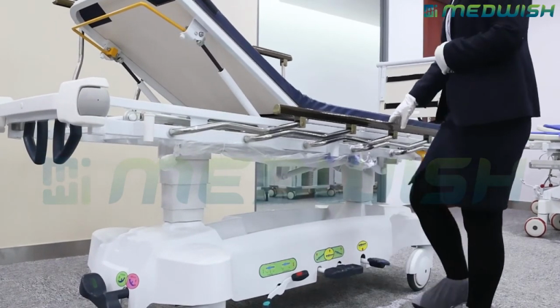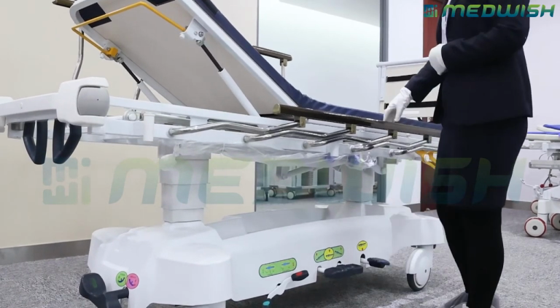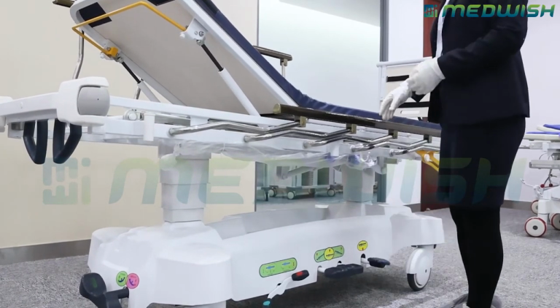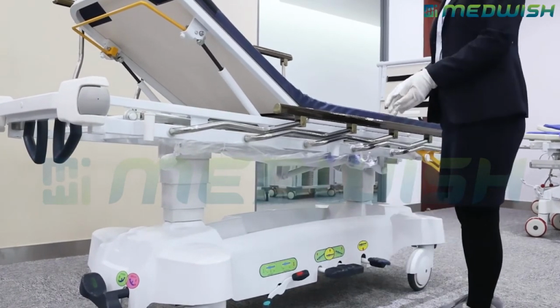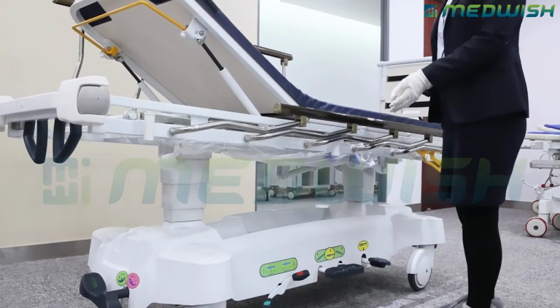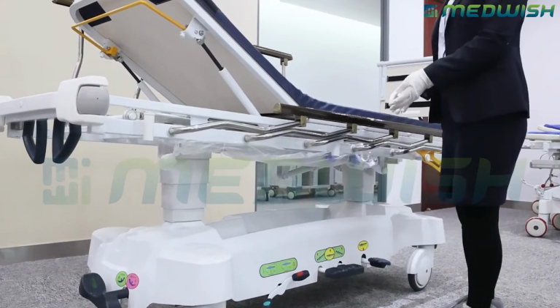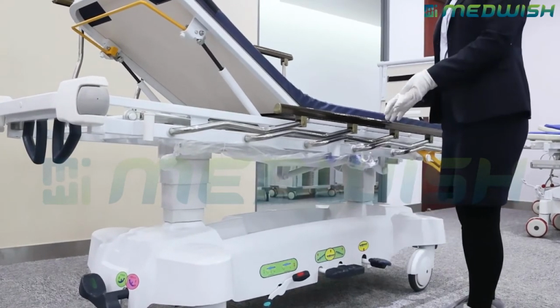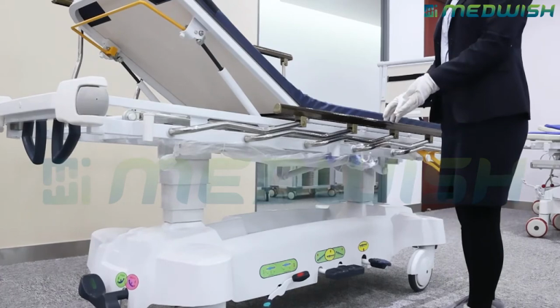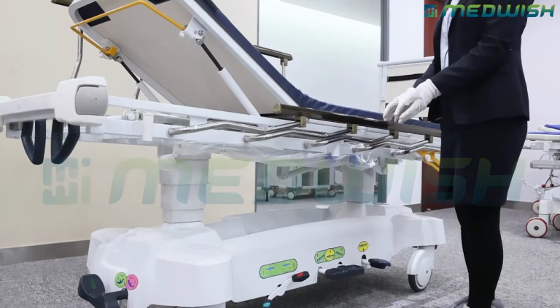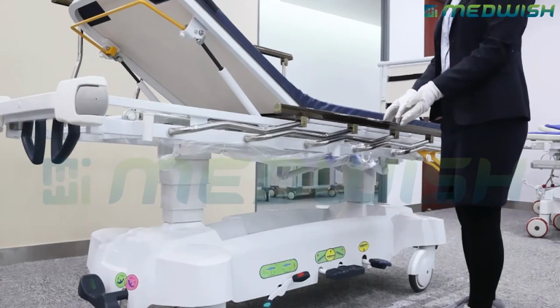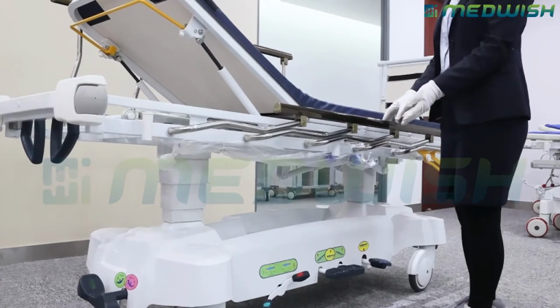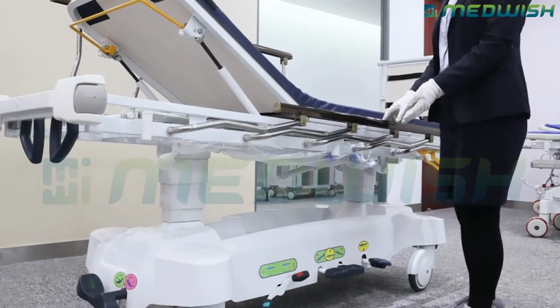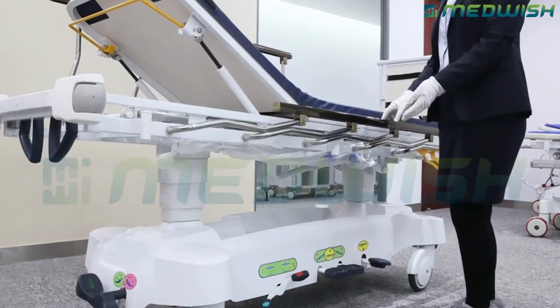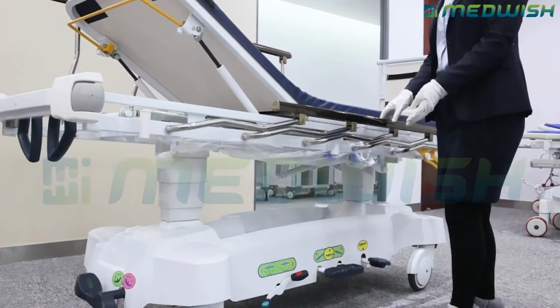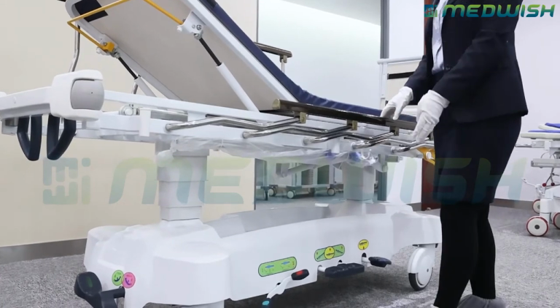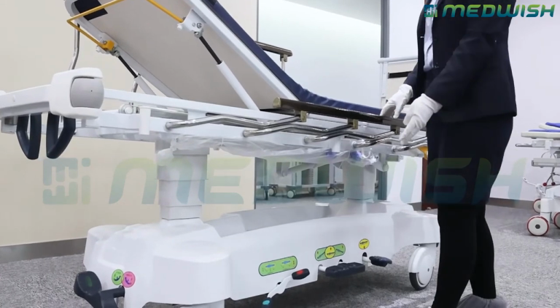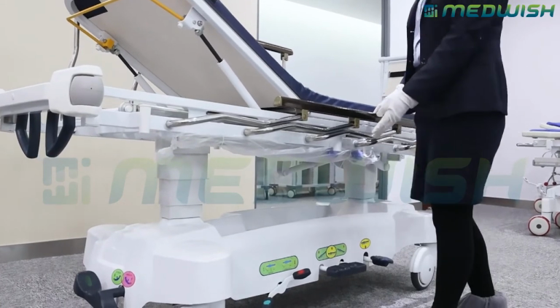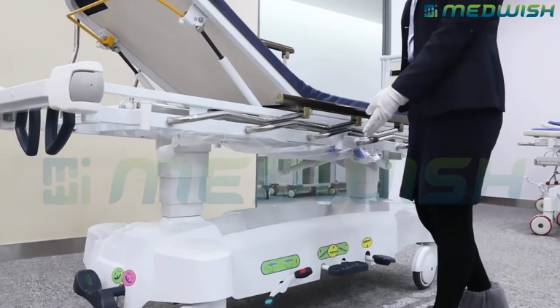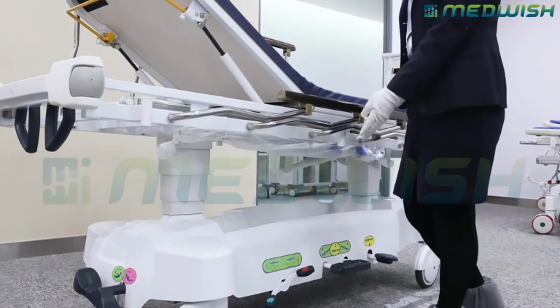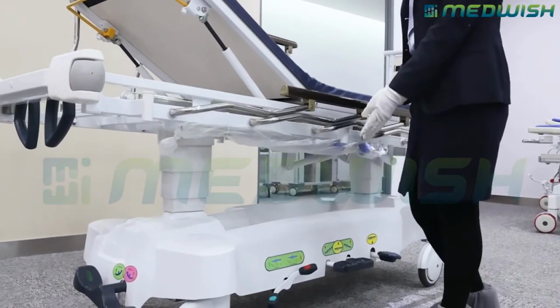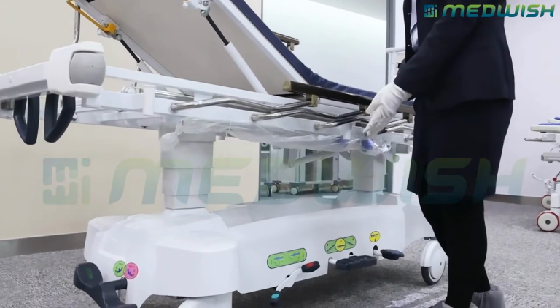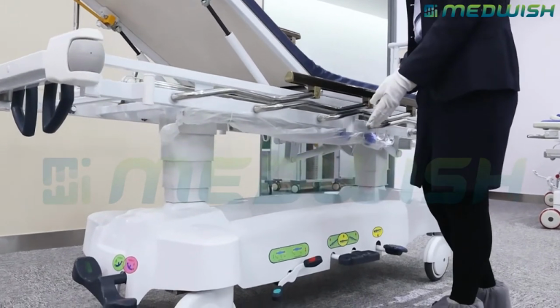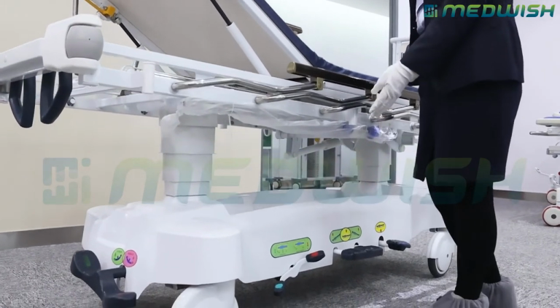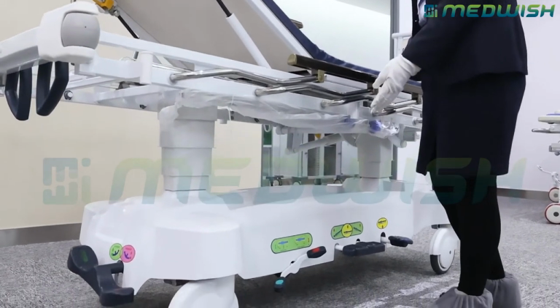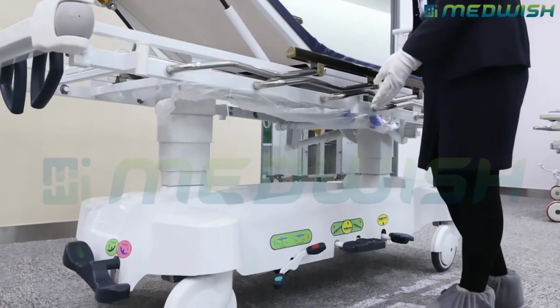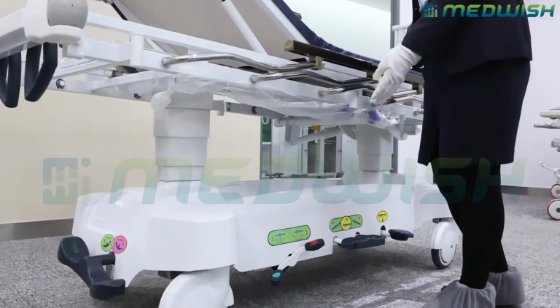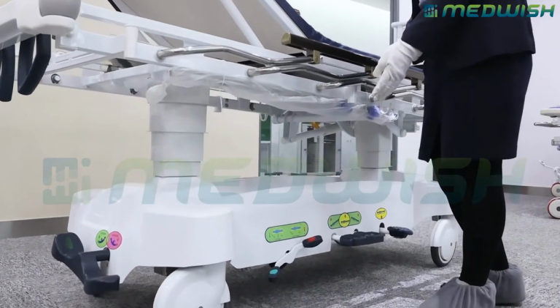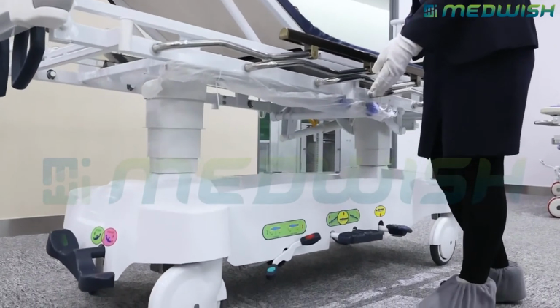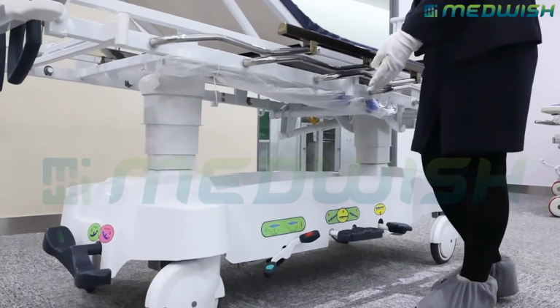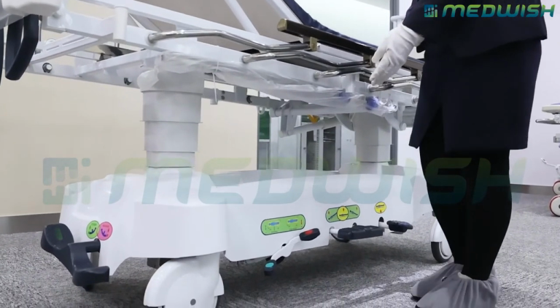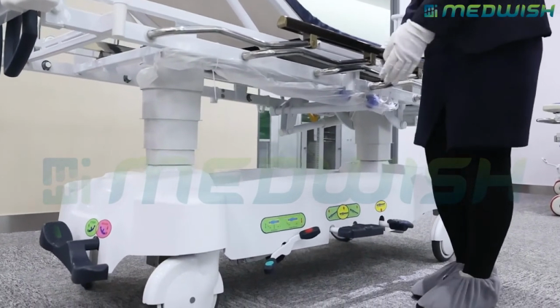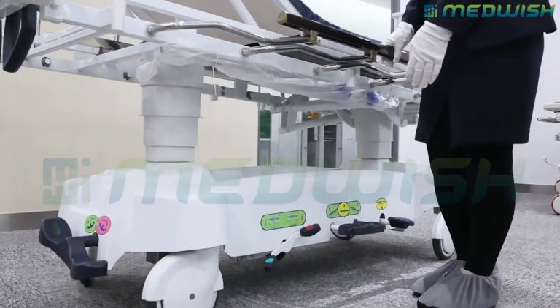There is also a third pedal. This one controls the fifth wheel of the stretcher.